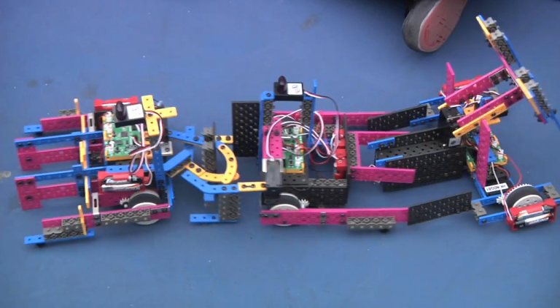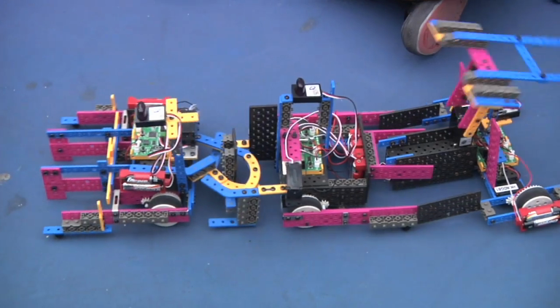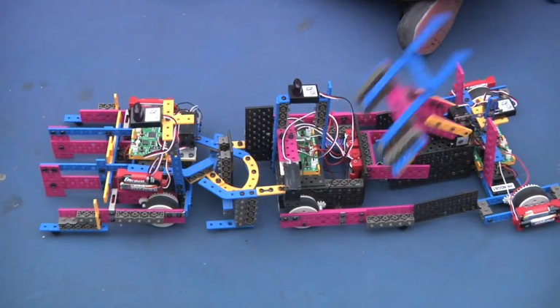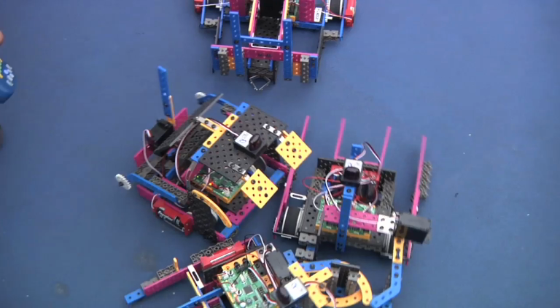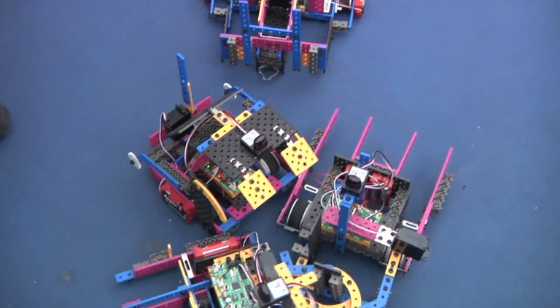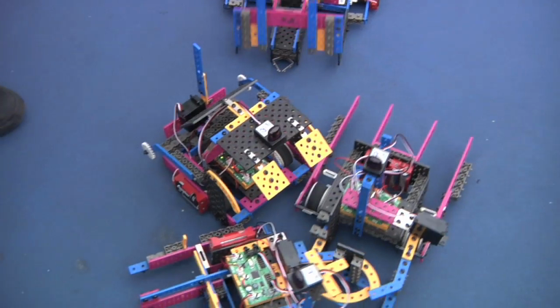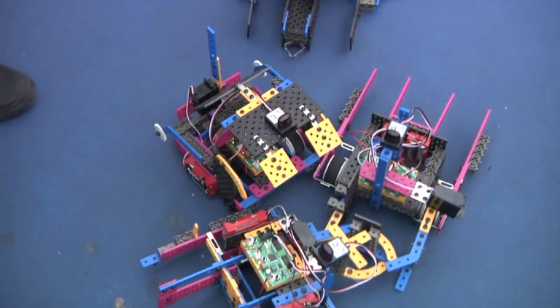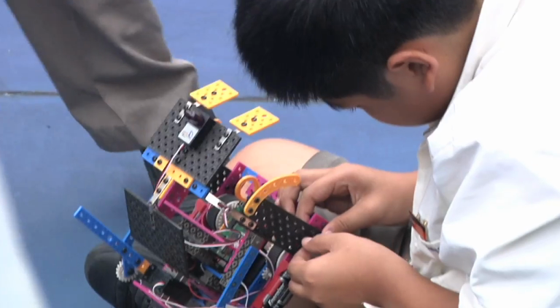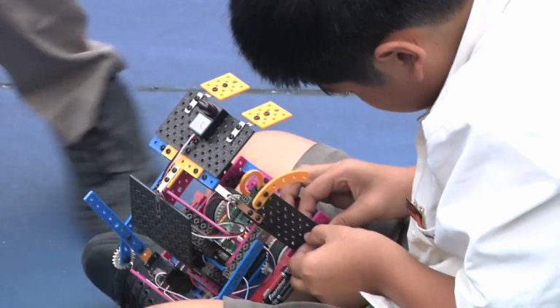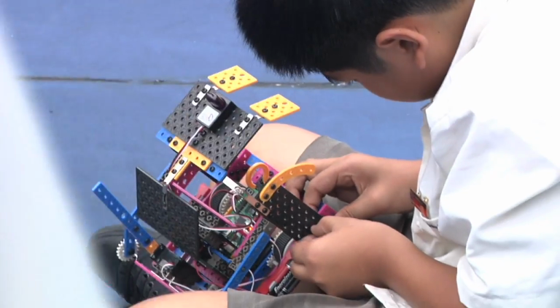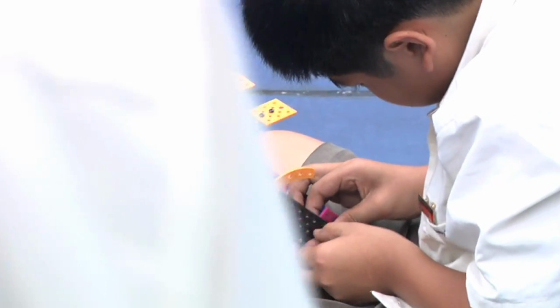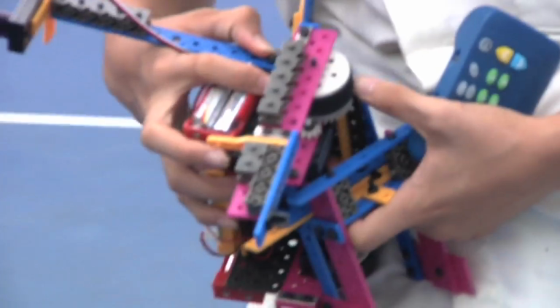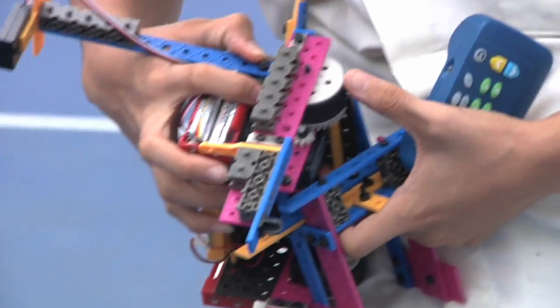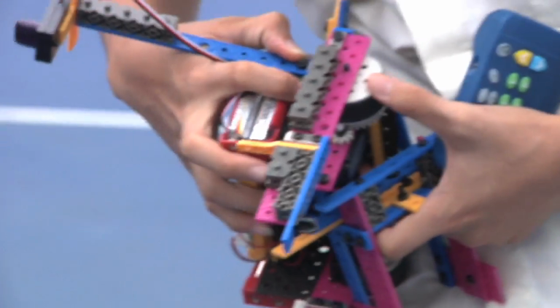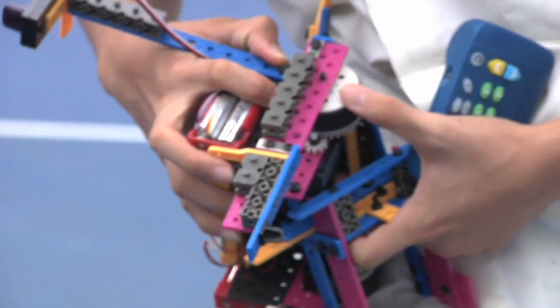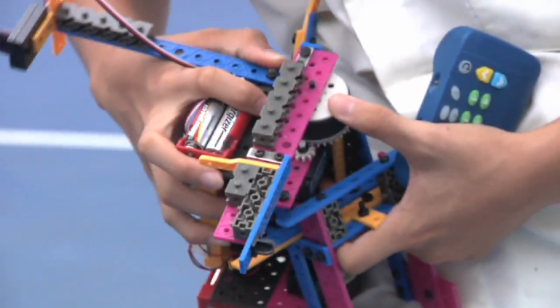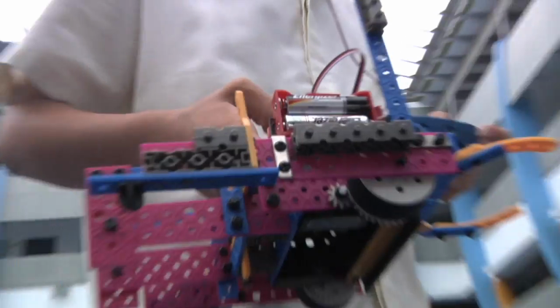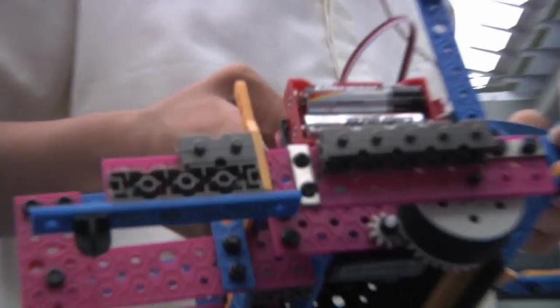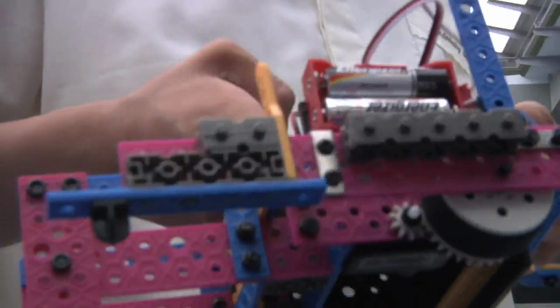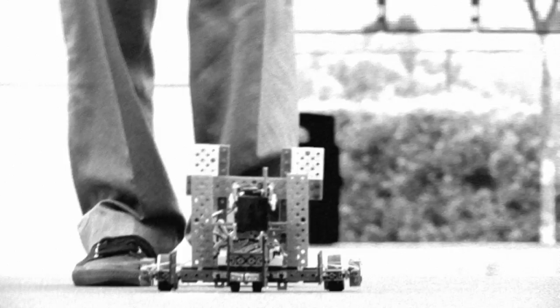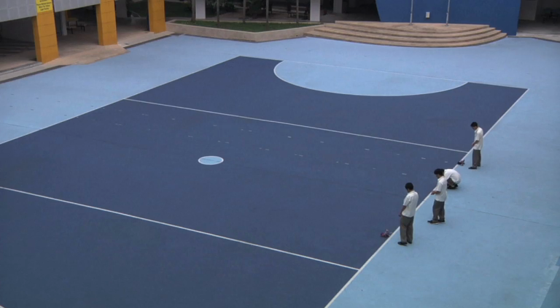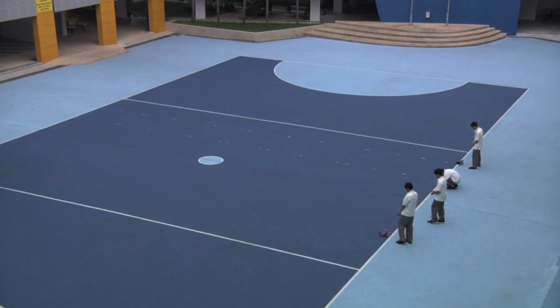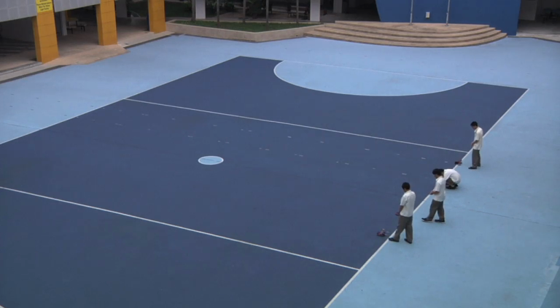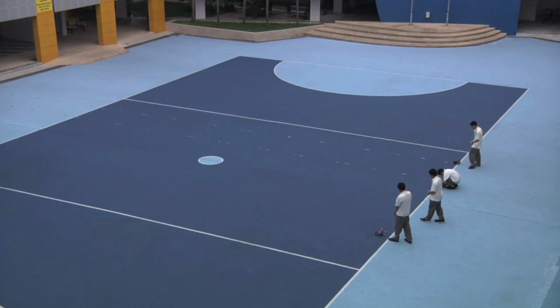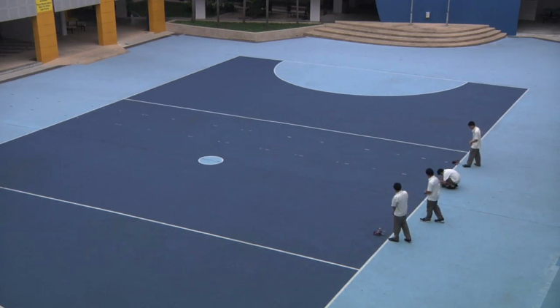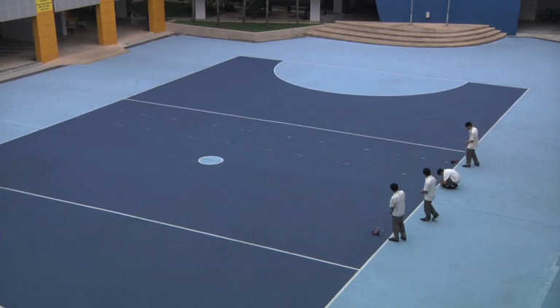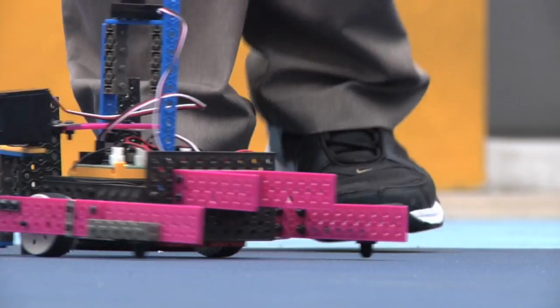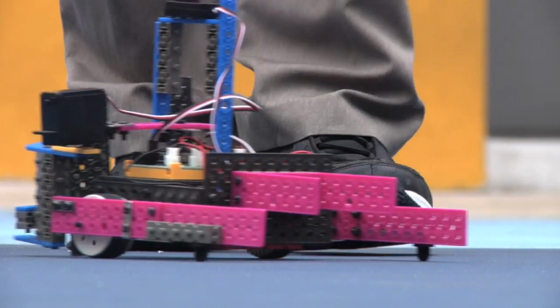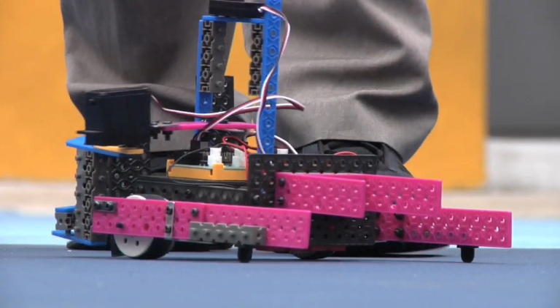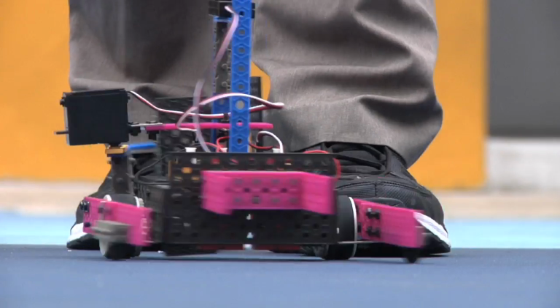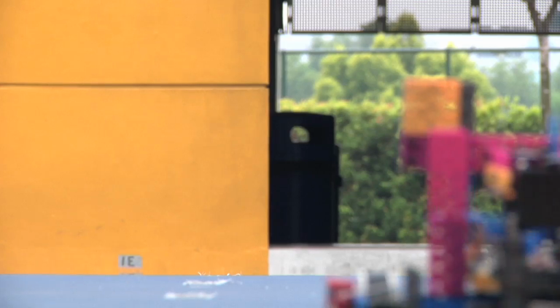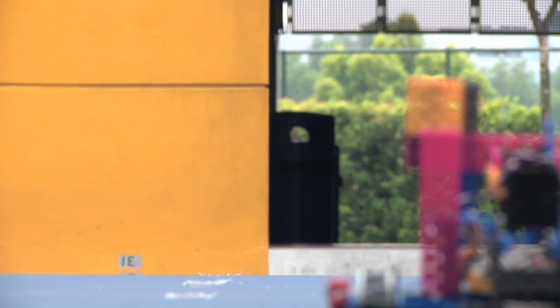Cold and metallic these robots may look, but the study of them in Admiralty Secondary is however seldom mechanical.